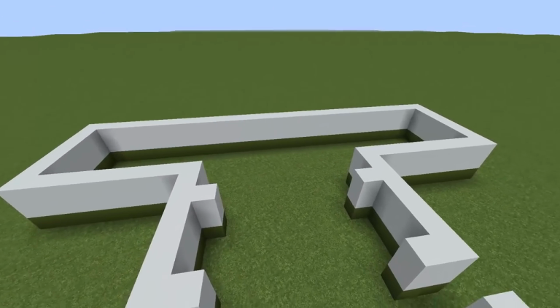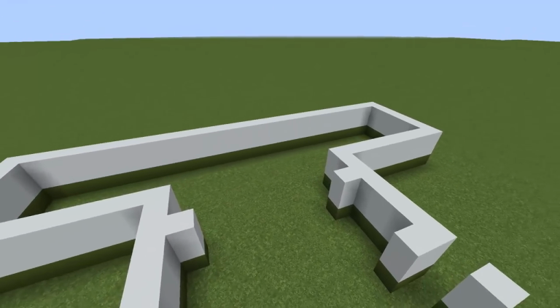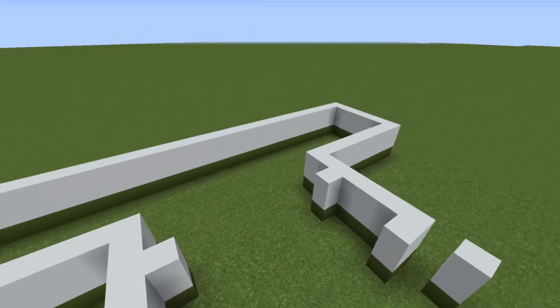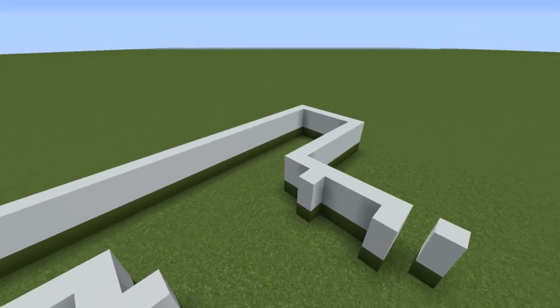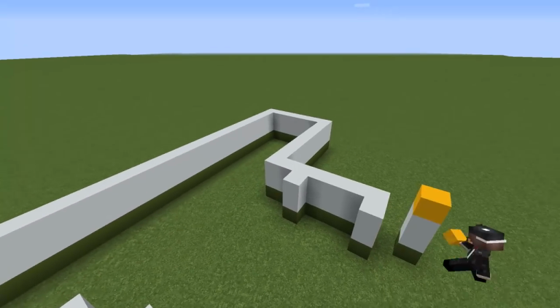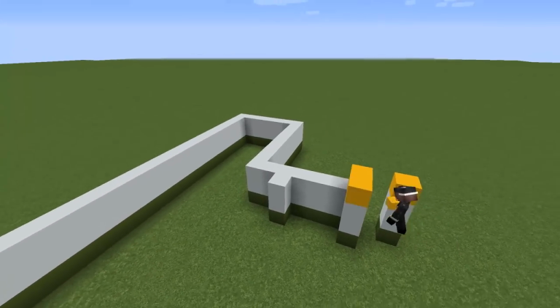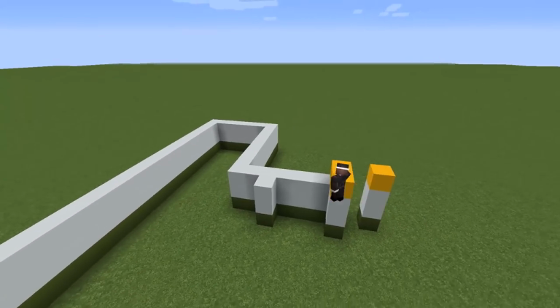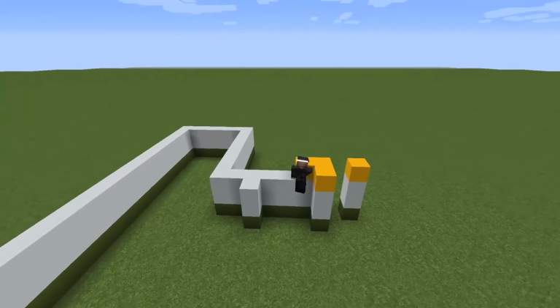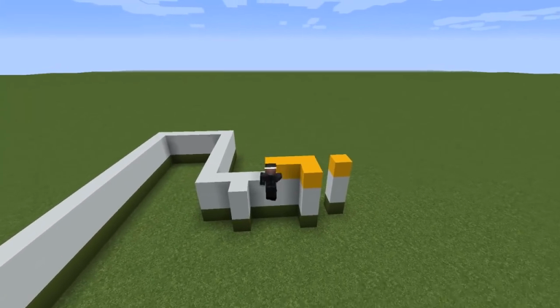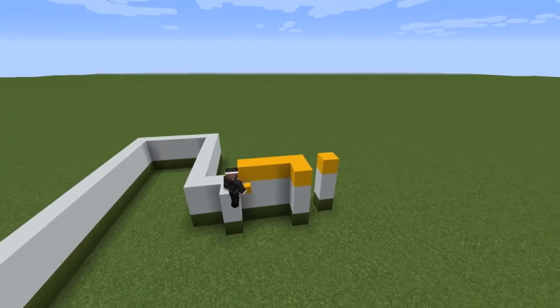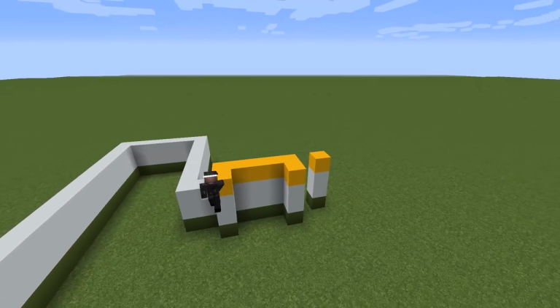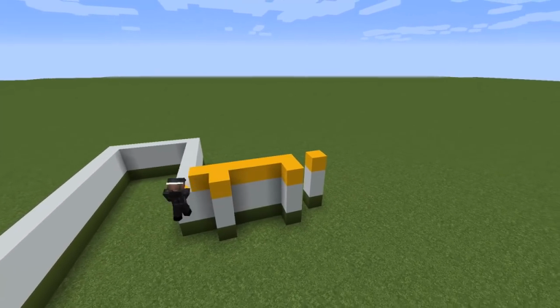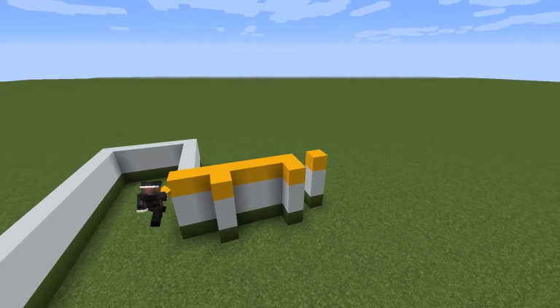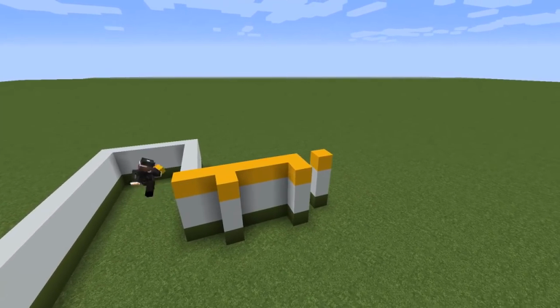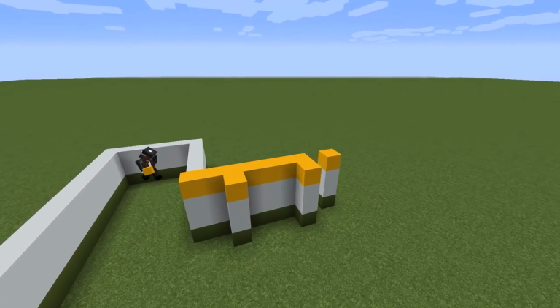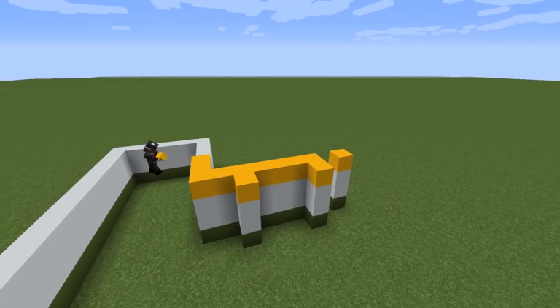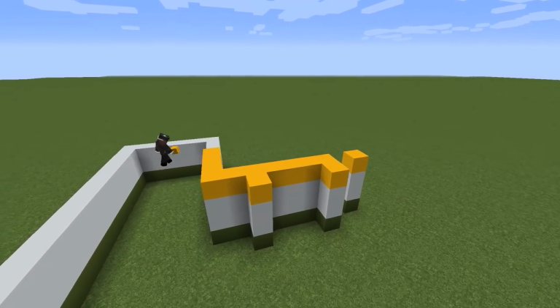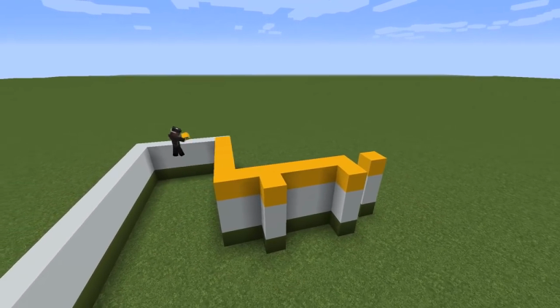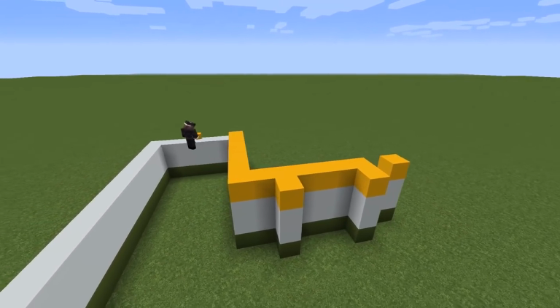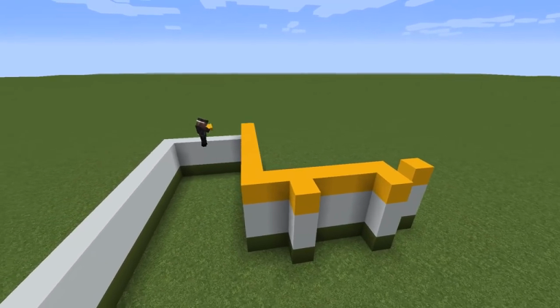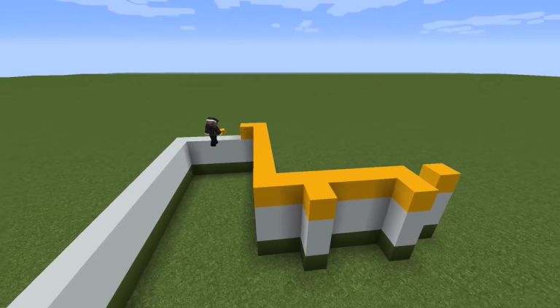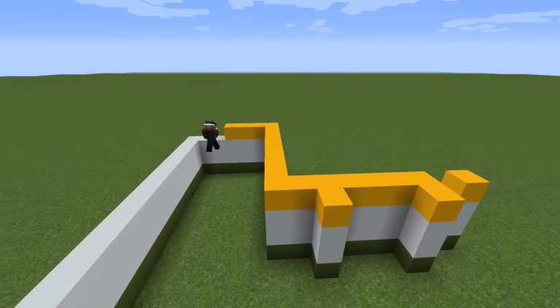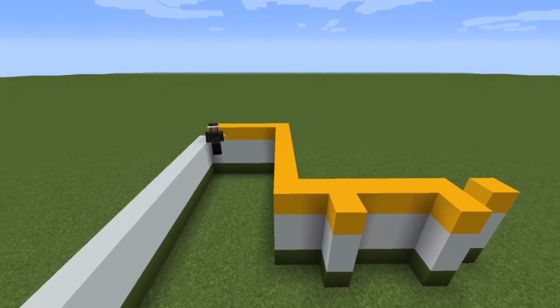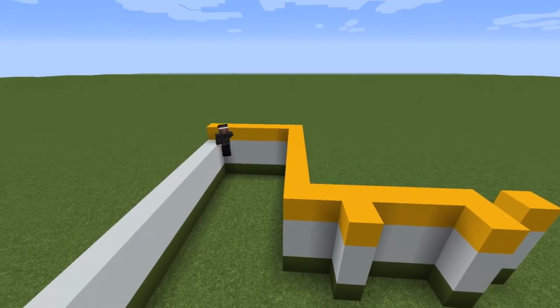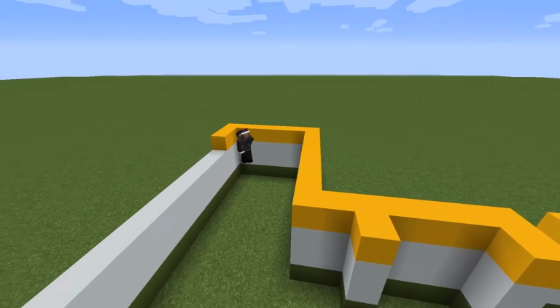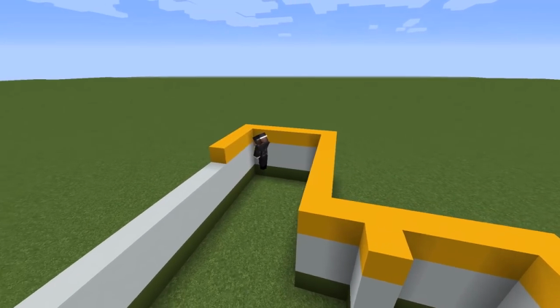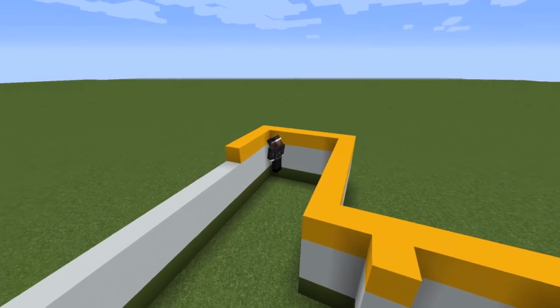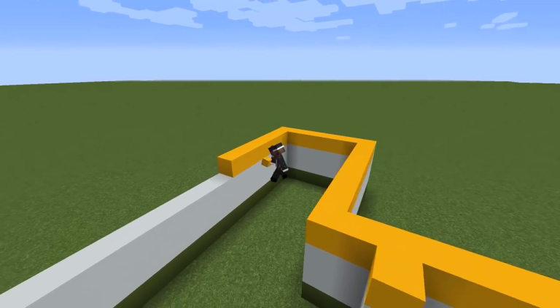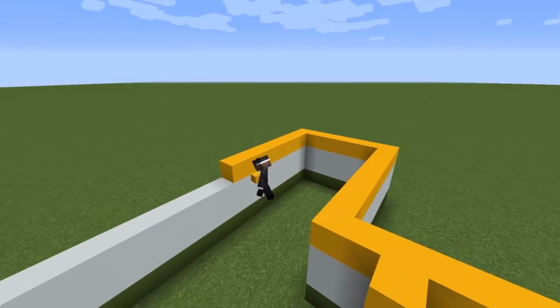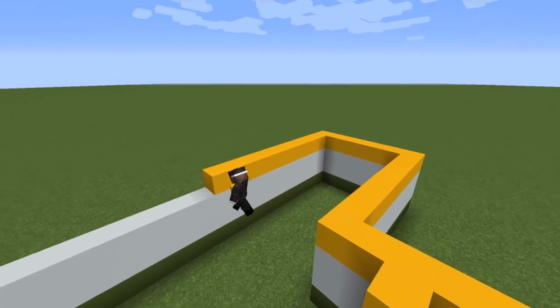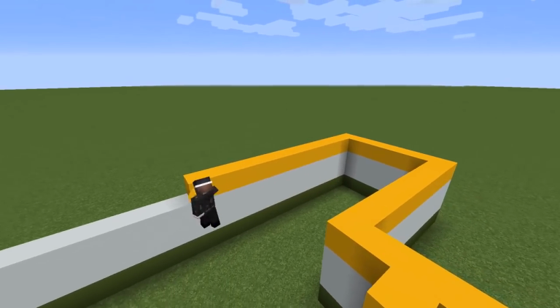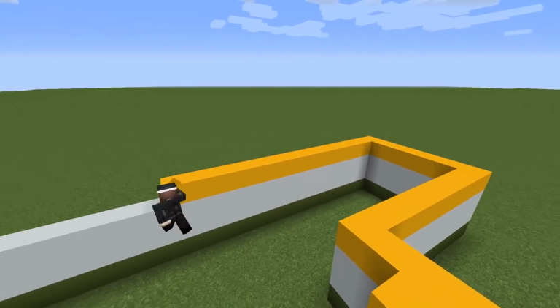Then place an additional layer of yellow concrete on top of the white concrete blocks. Now the walls are a total of four blocks tall.